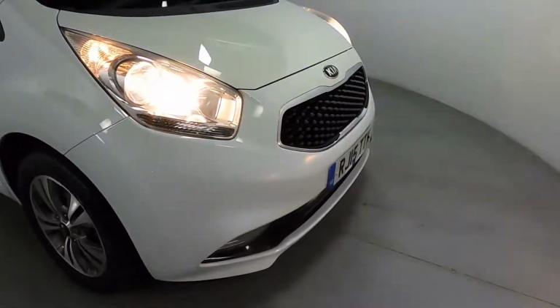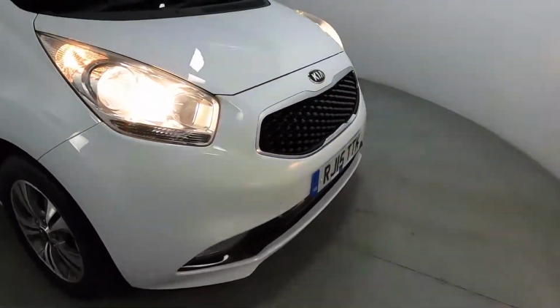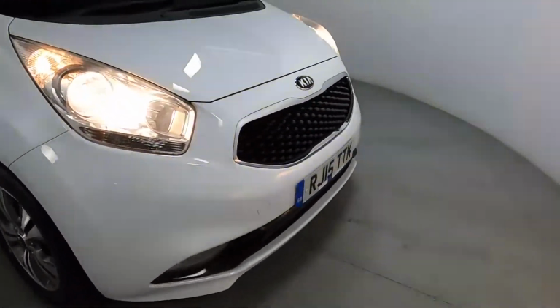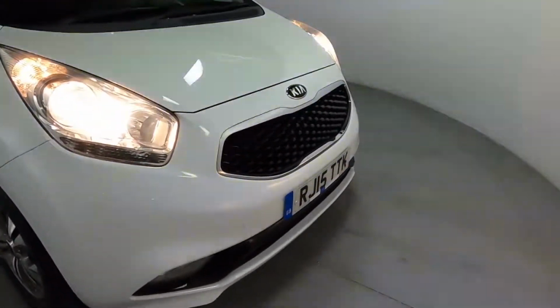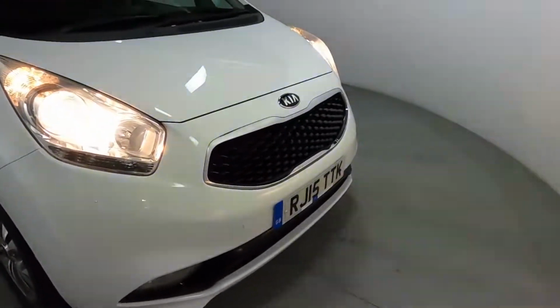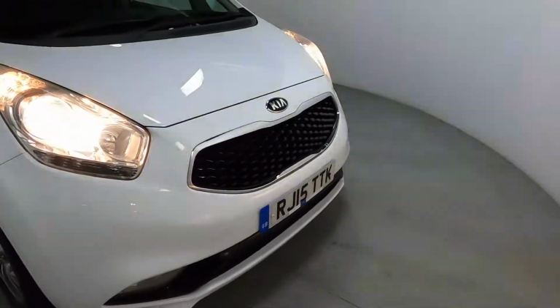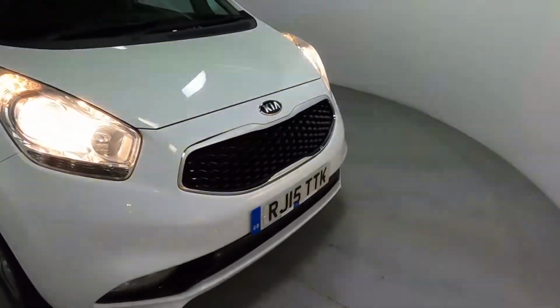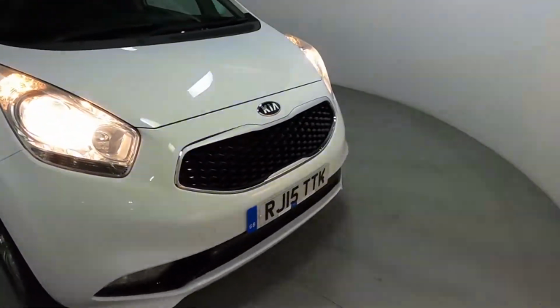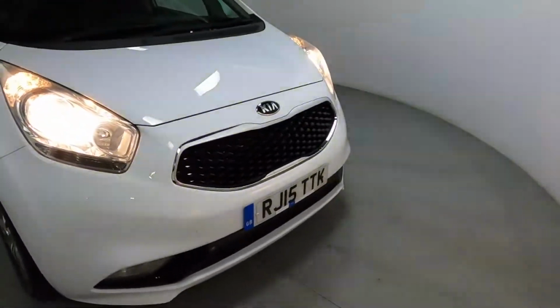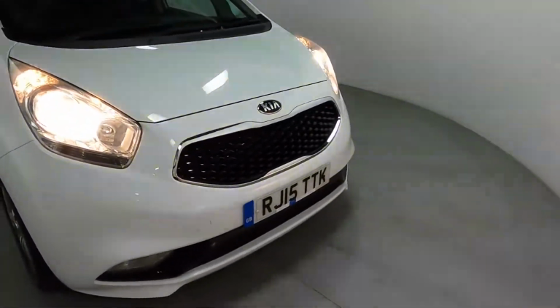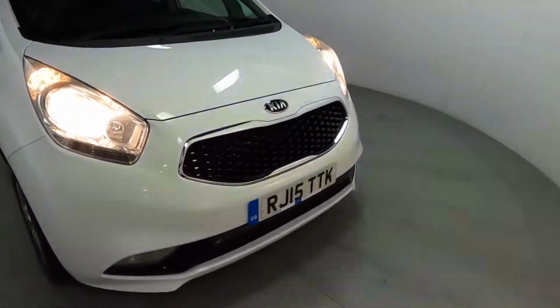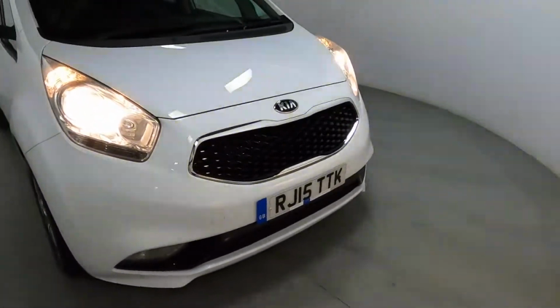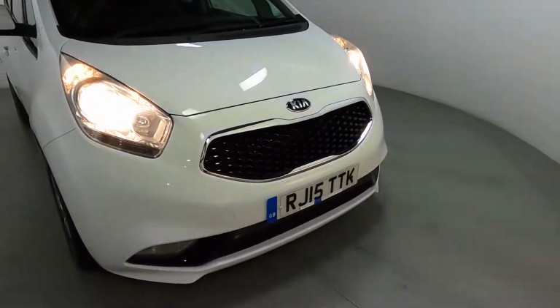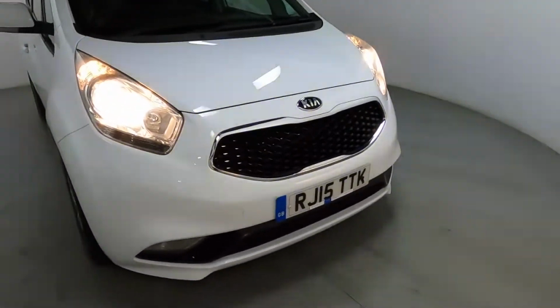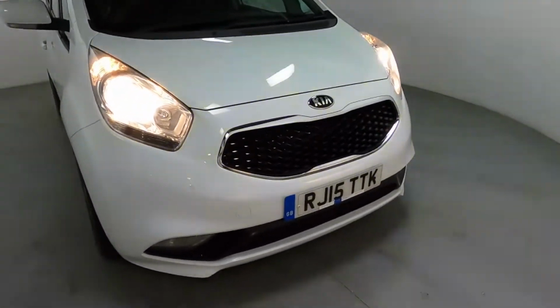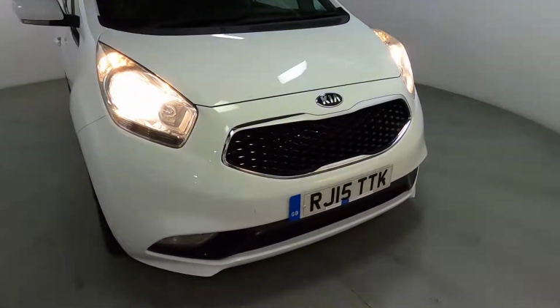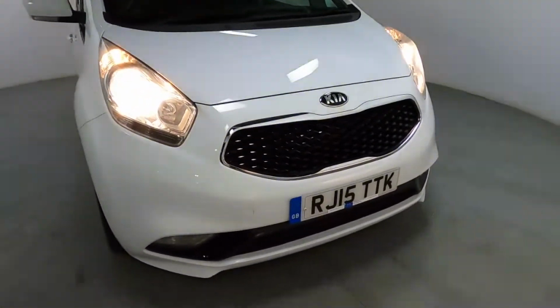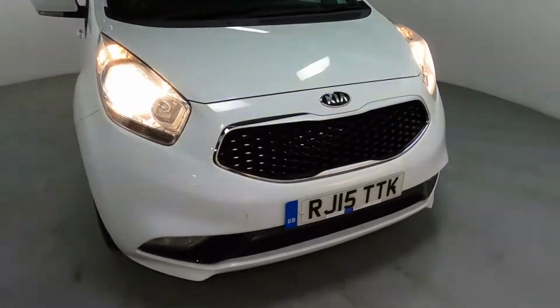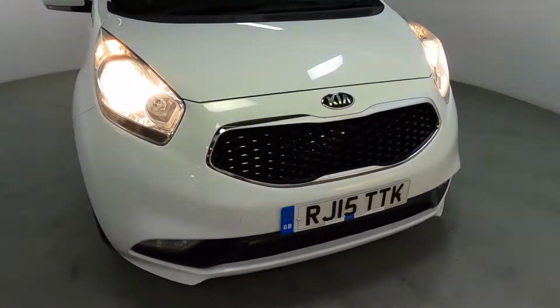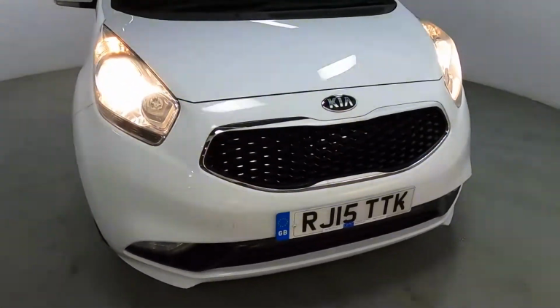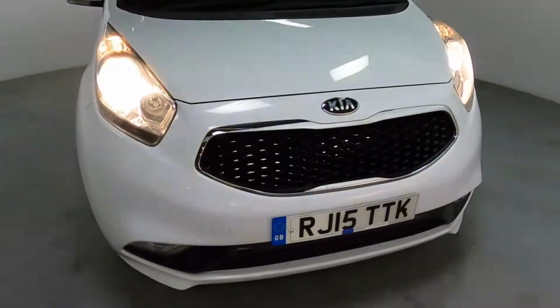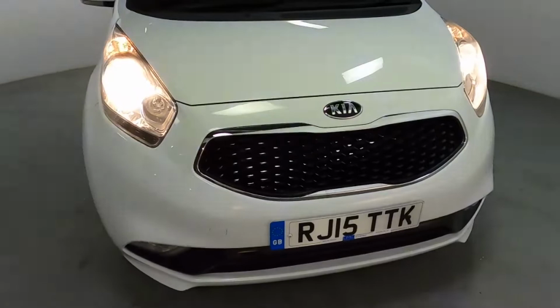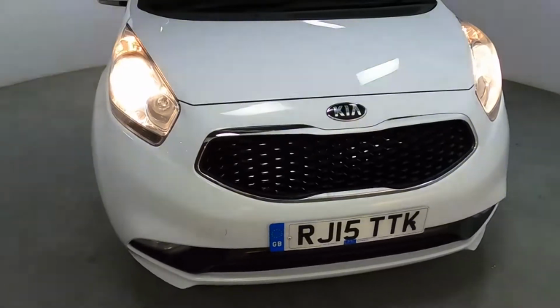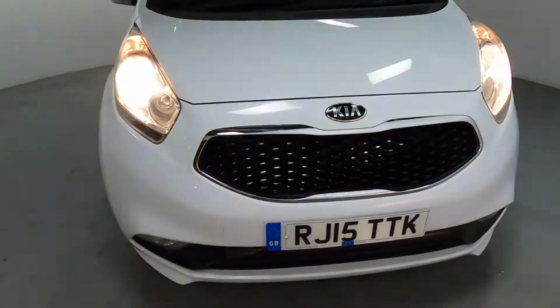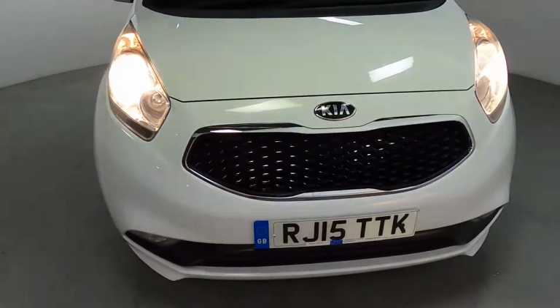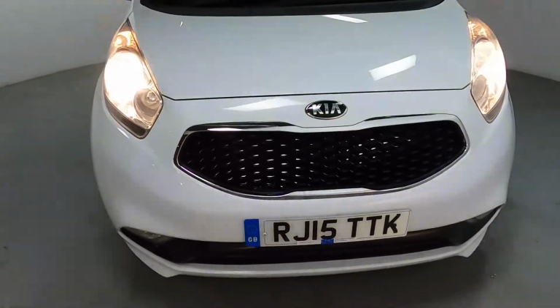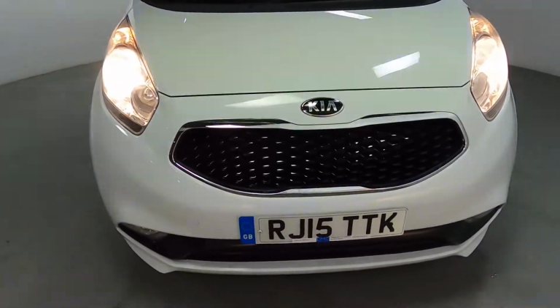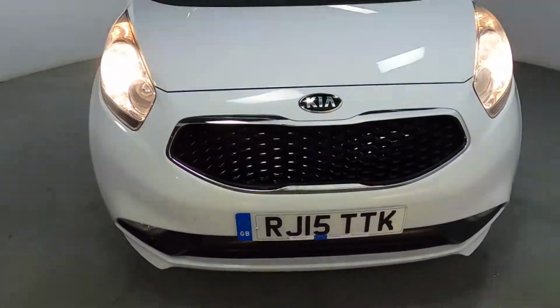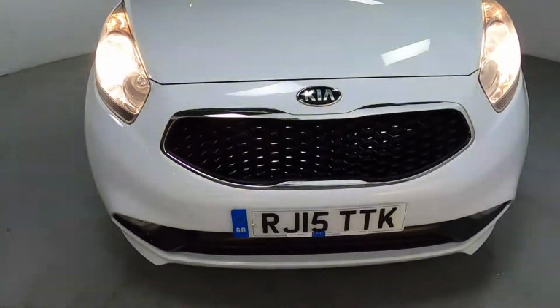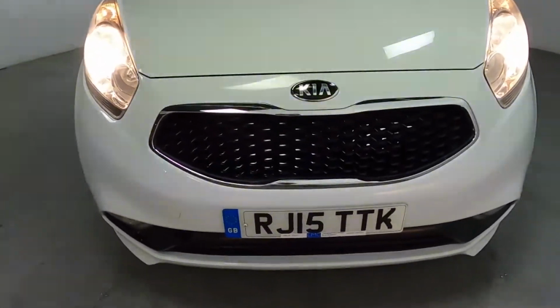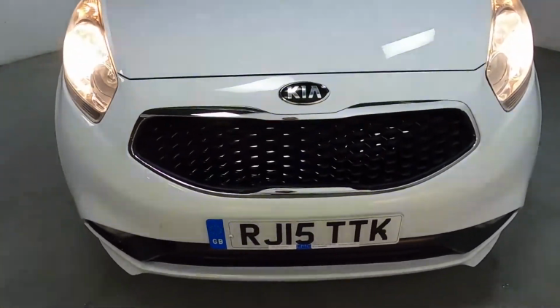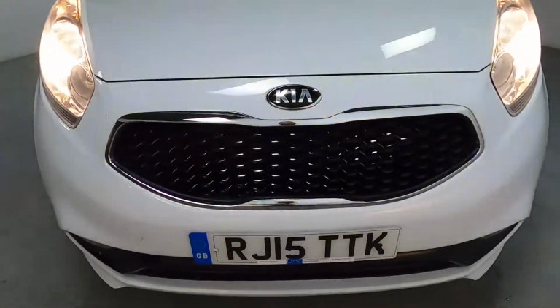Nice short front end, again making it easy to park. You've got a nice big blacked out grille with a chrome surround.